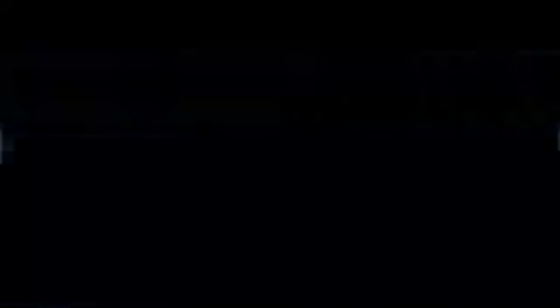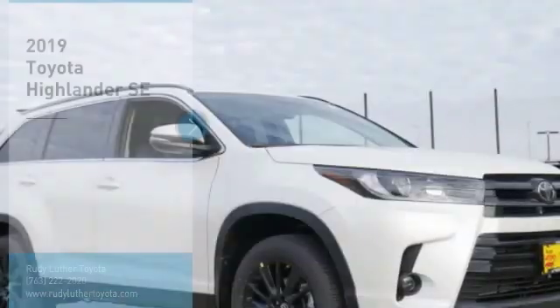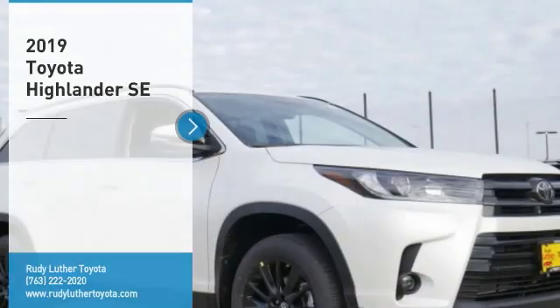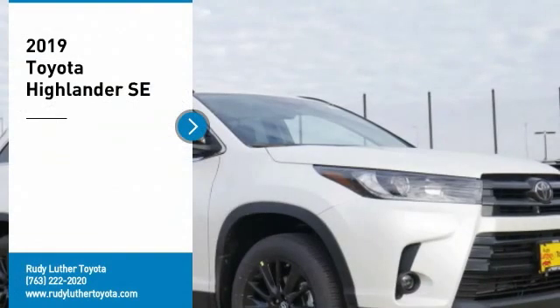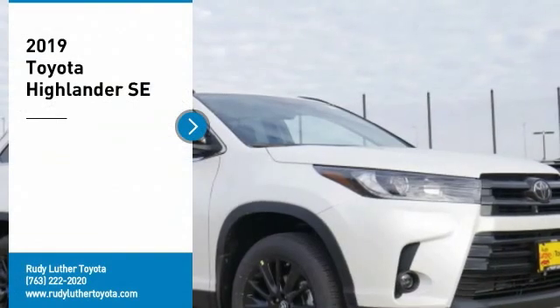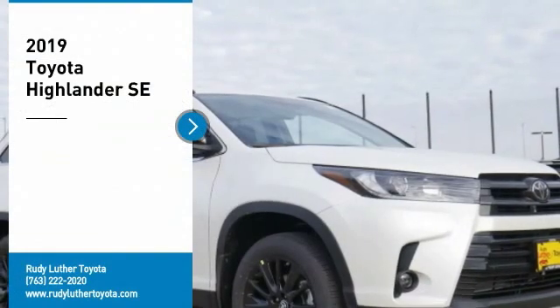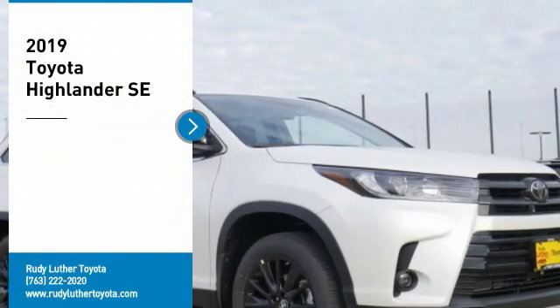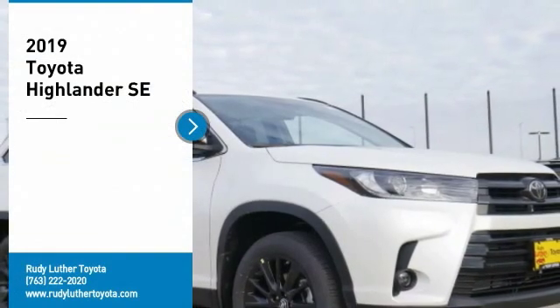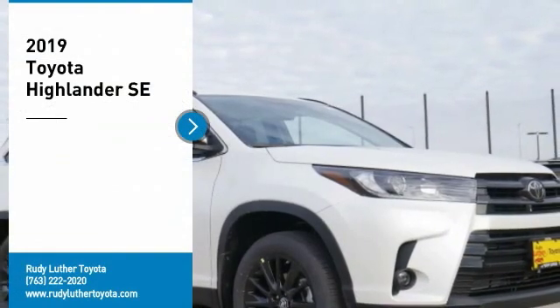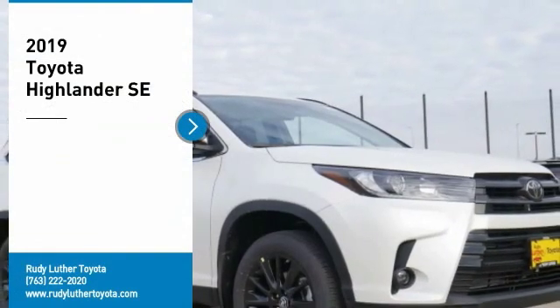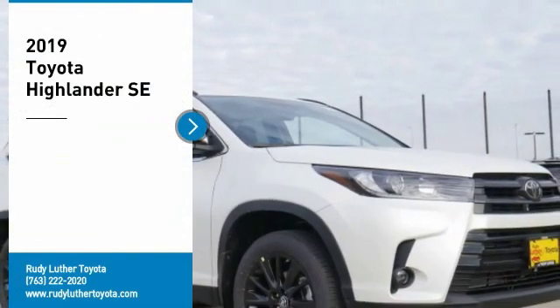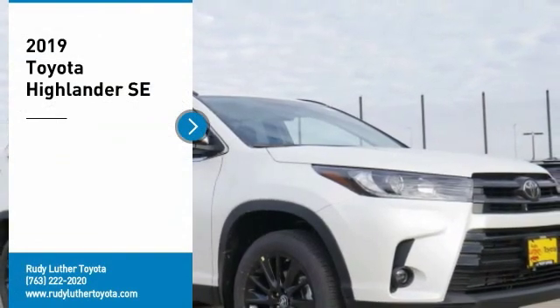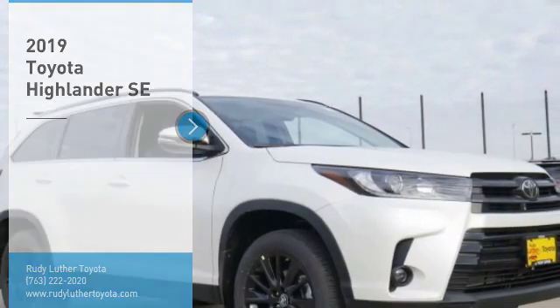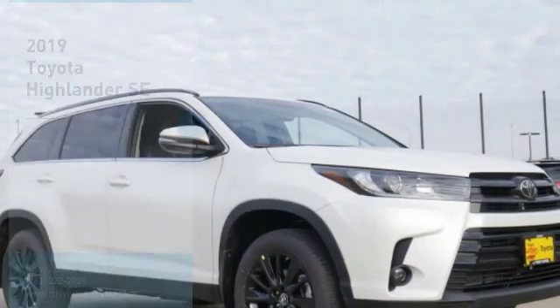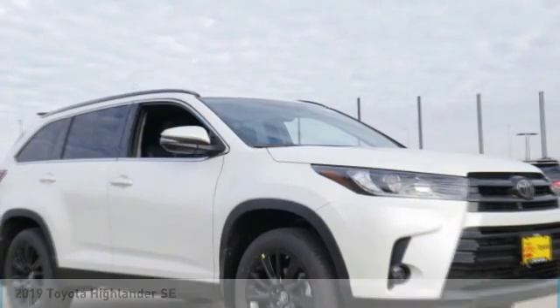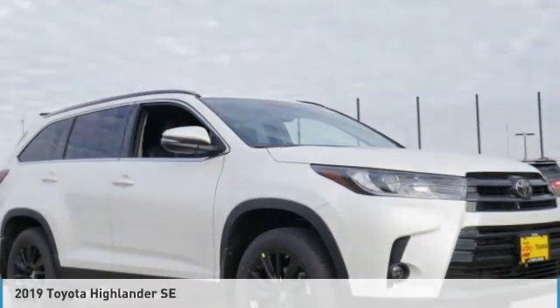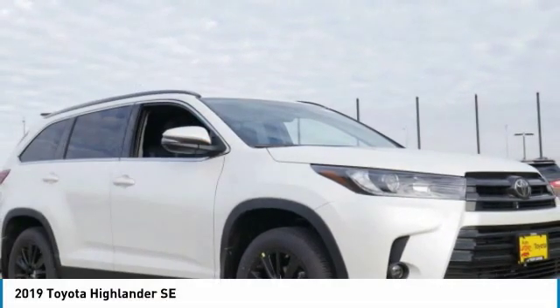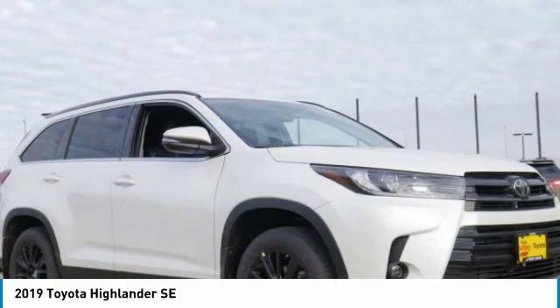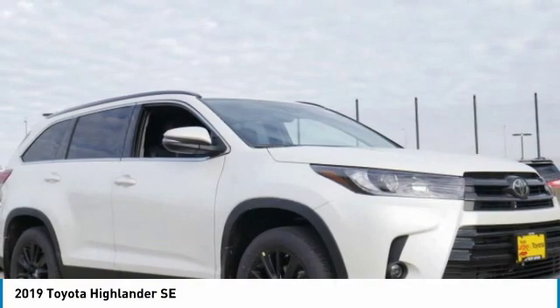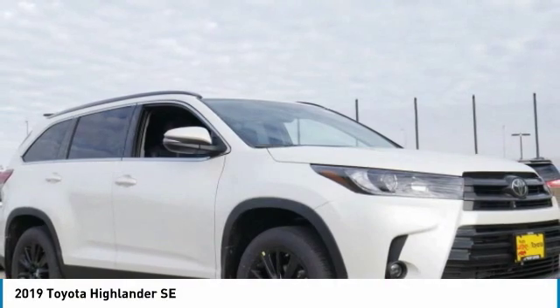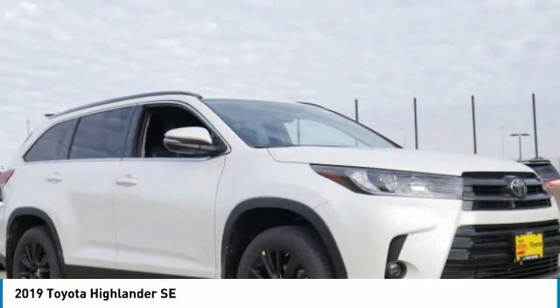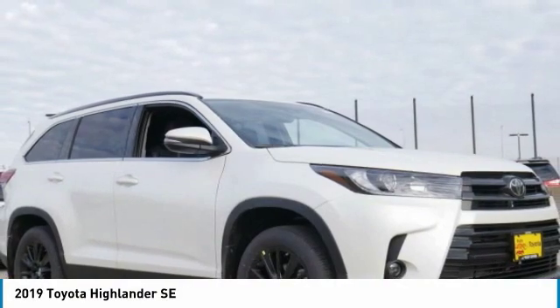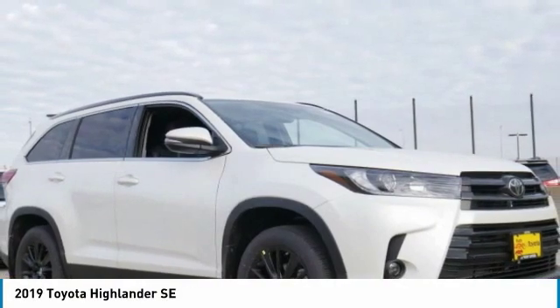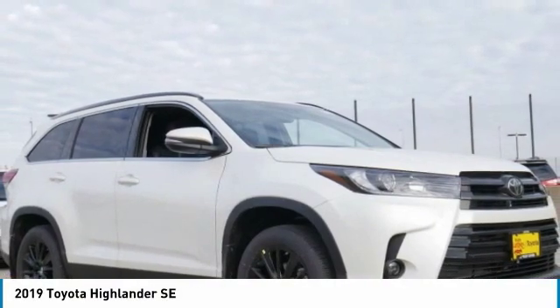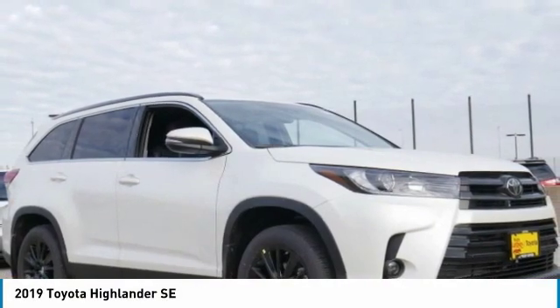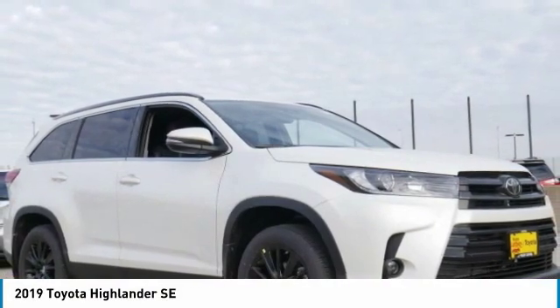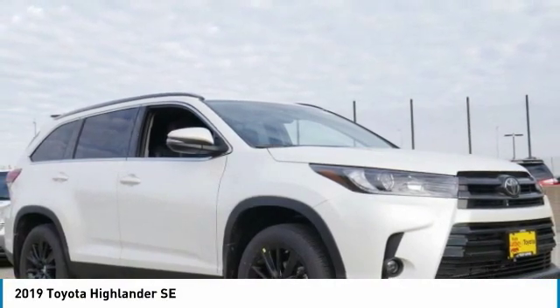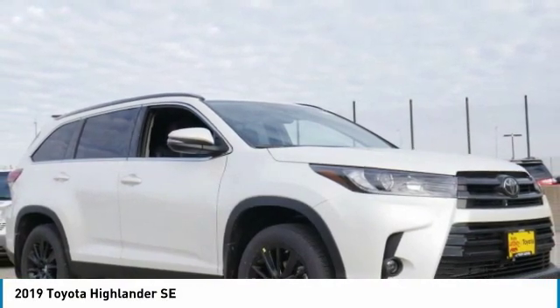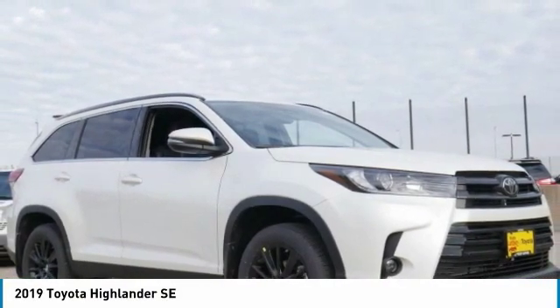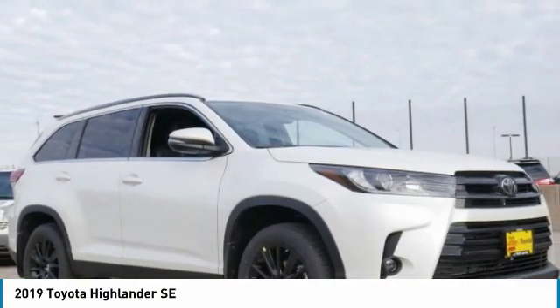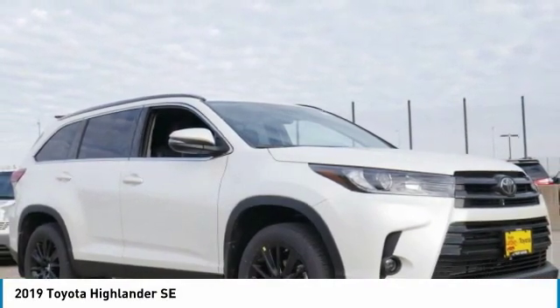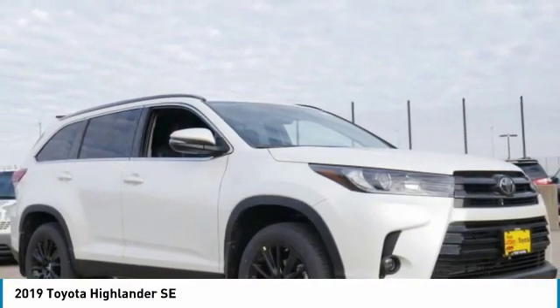You are going to love the 2019 Highlander. The Highlander is the SUV that's thought of everything.